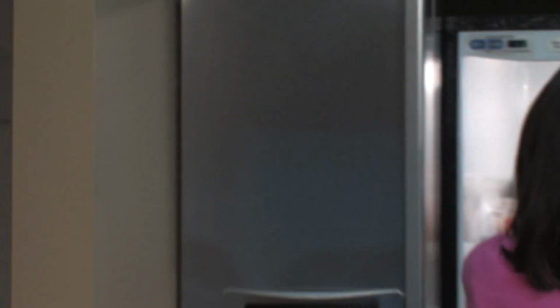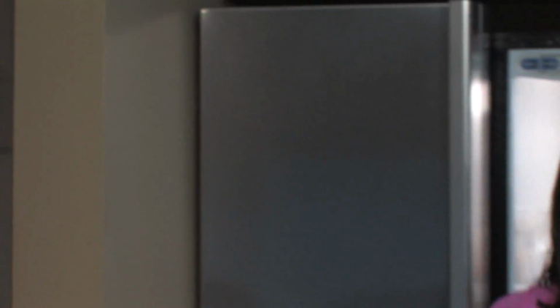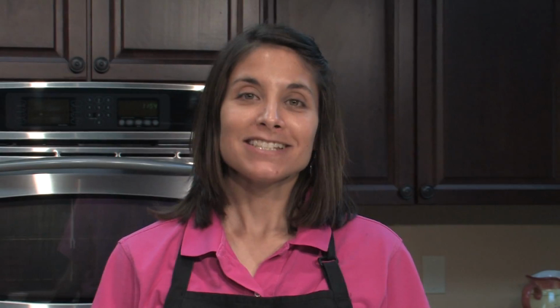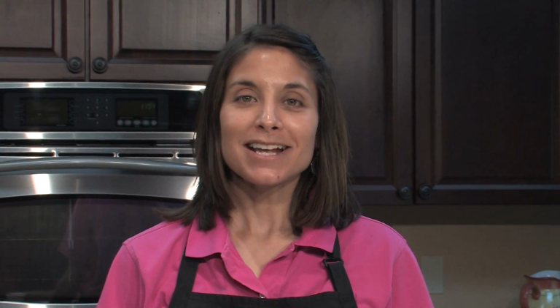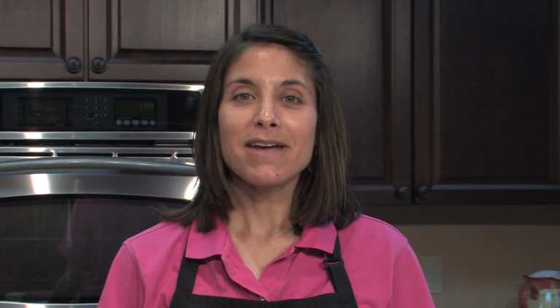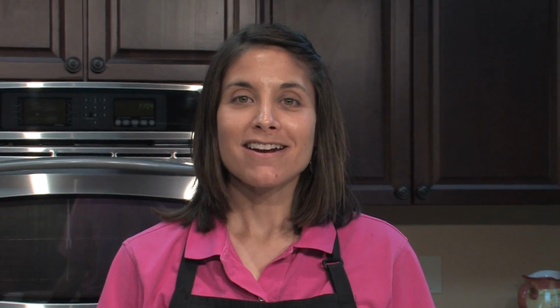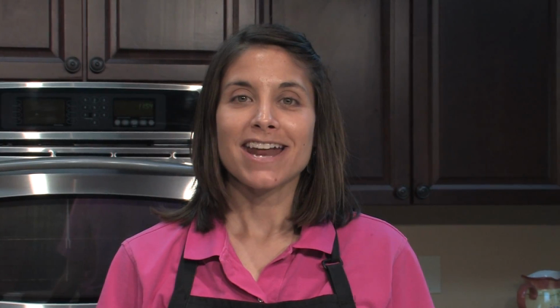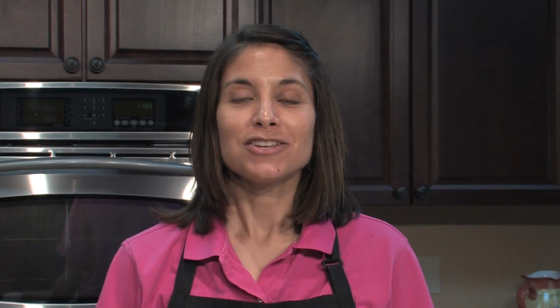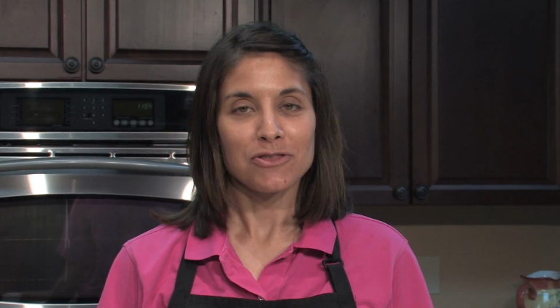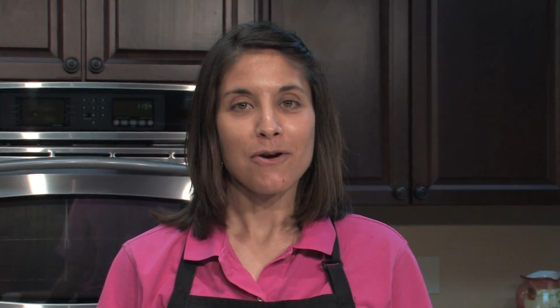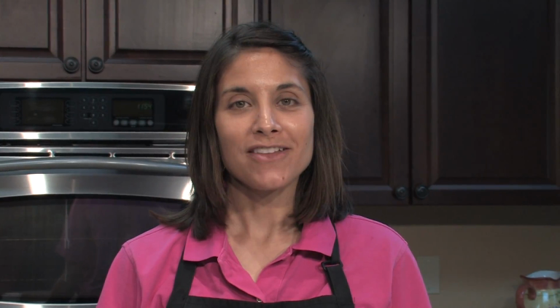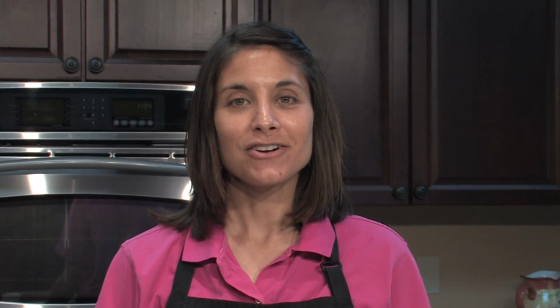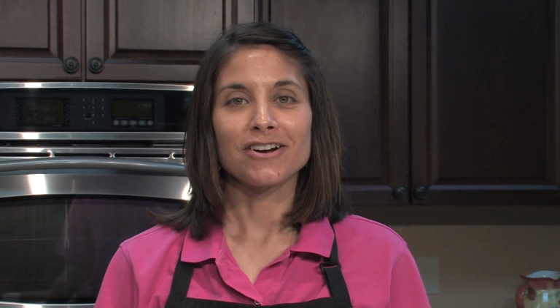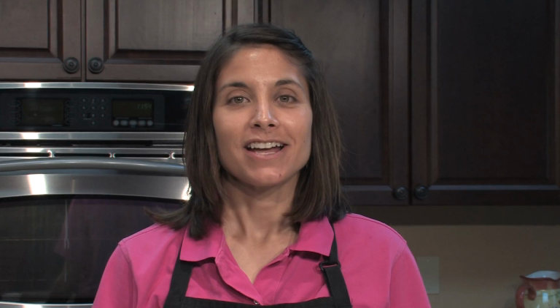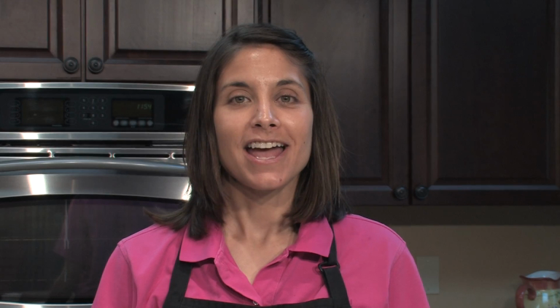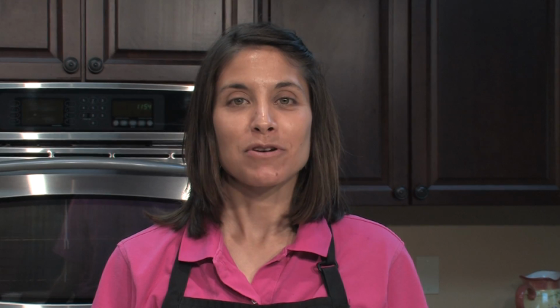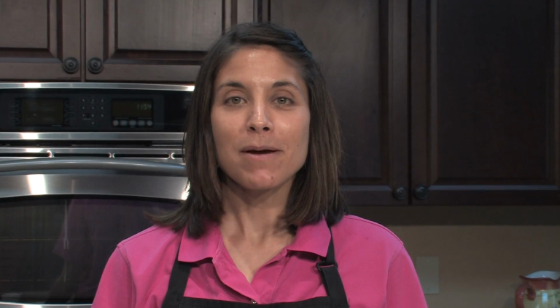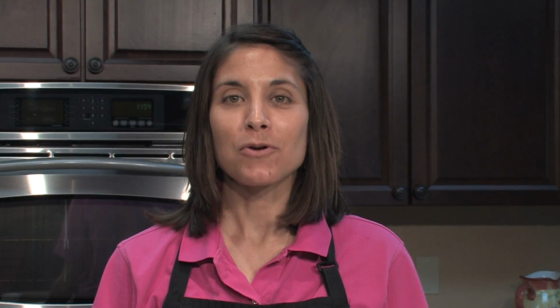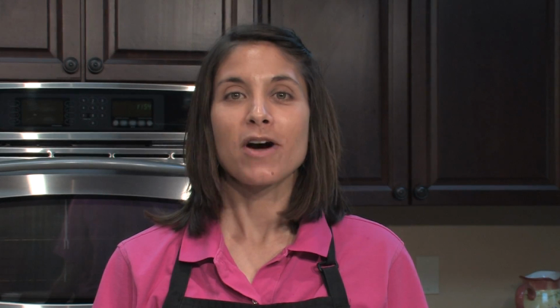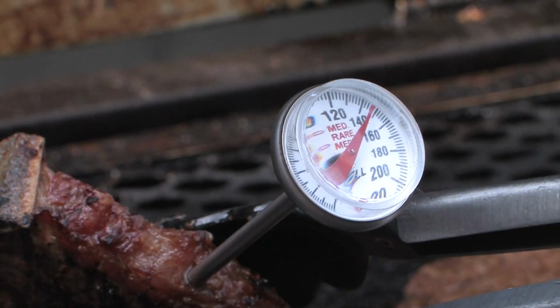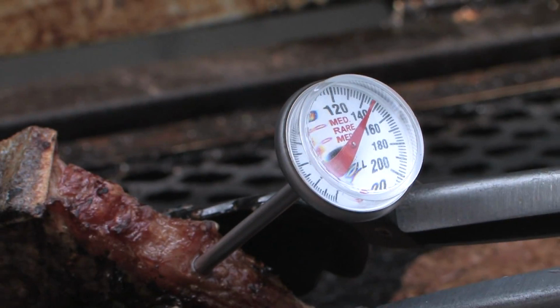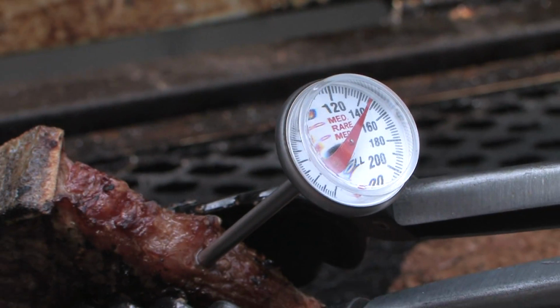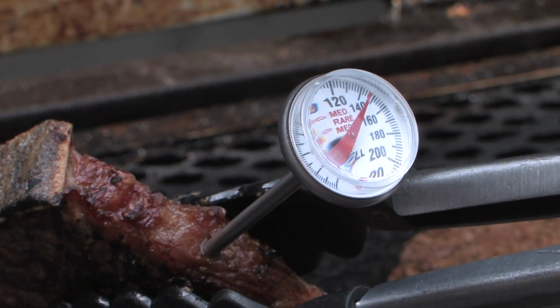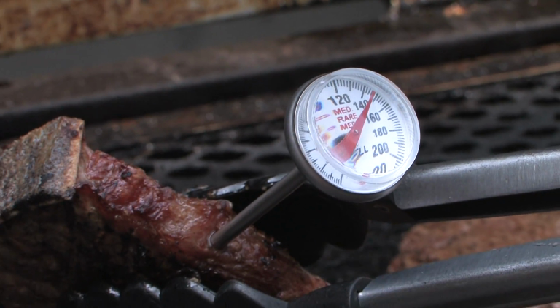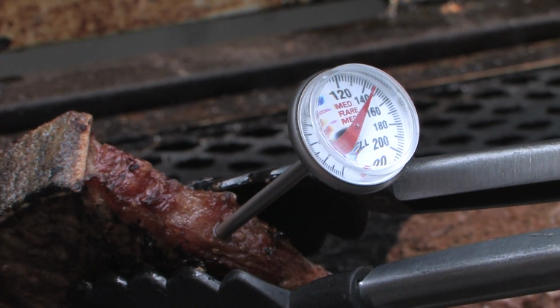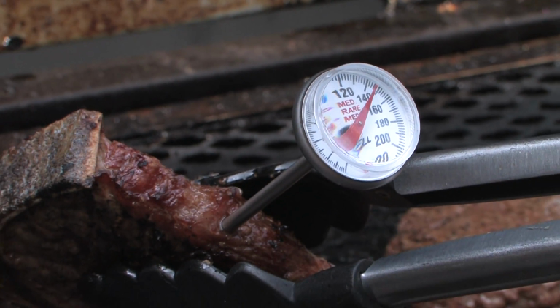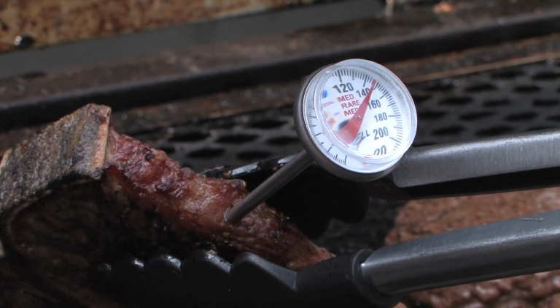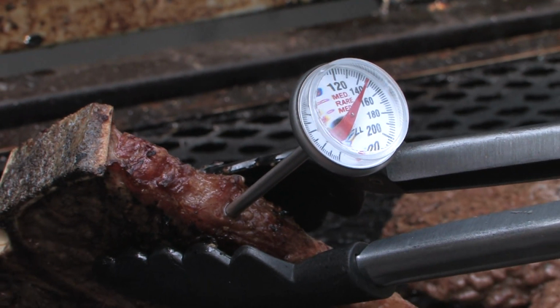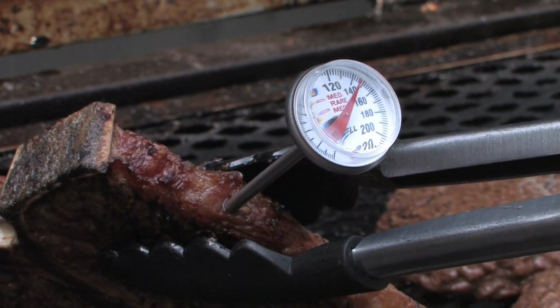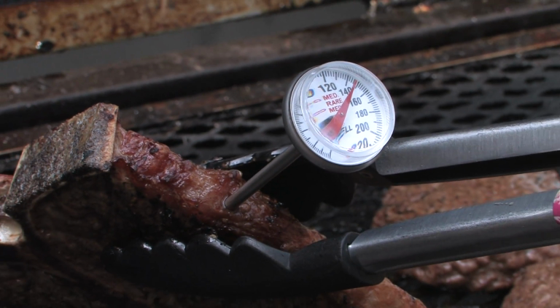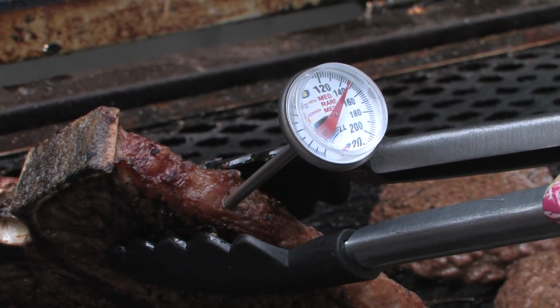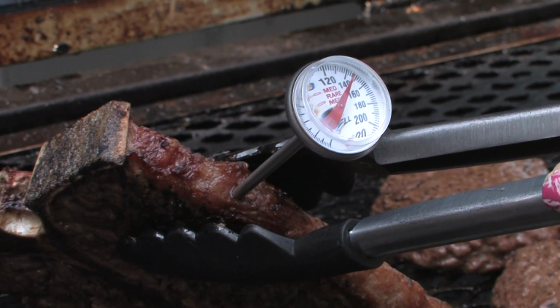And once it's done marinating, you can throw it on the grill. Remember: 145 degrees, or medium-rare doneness.